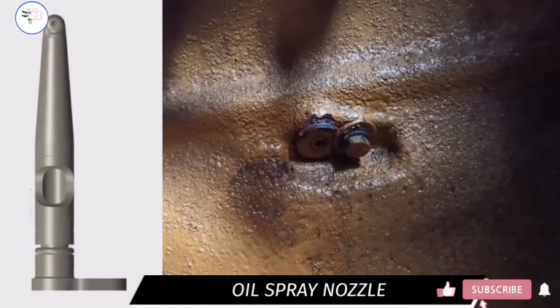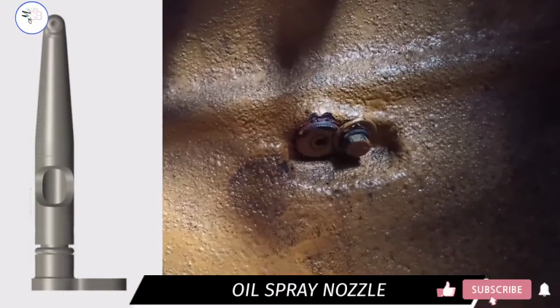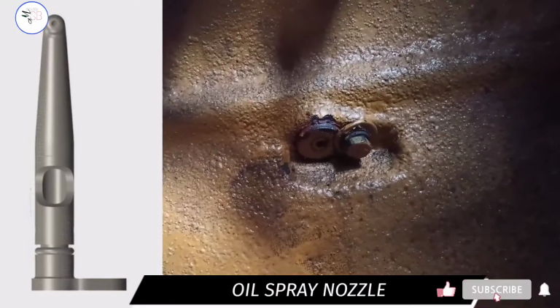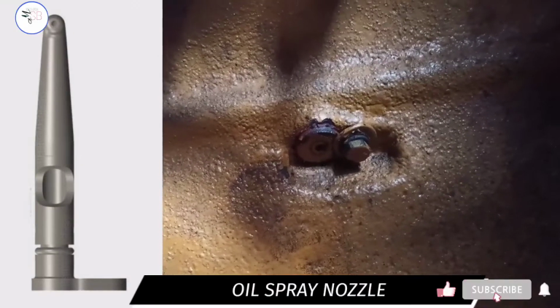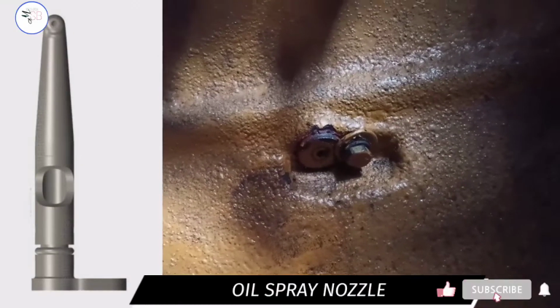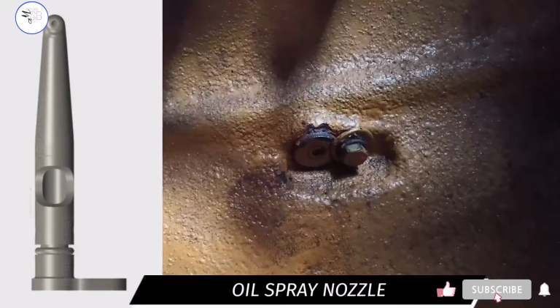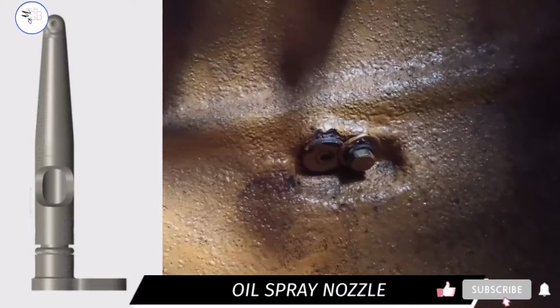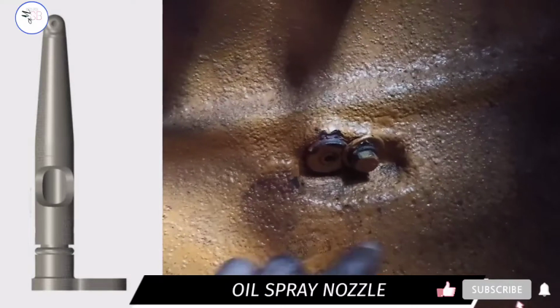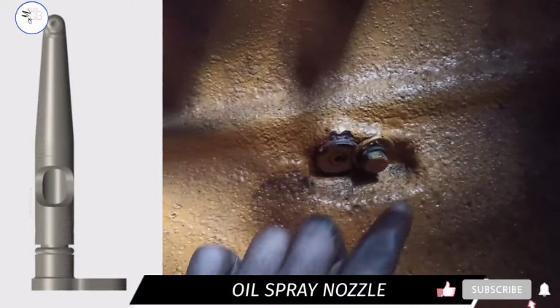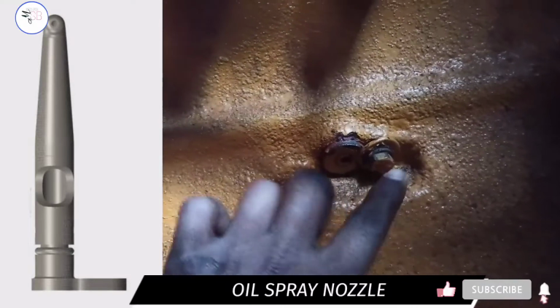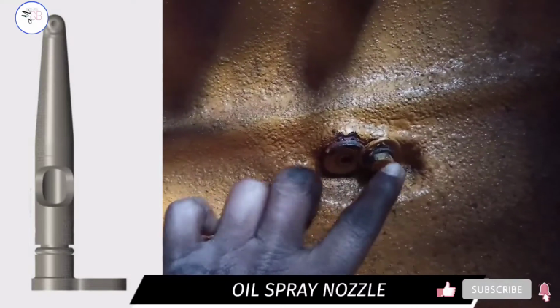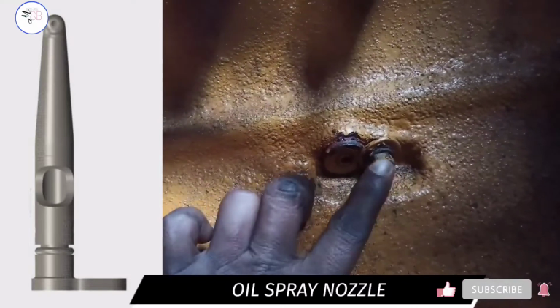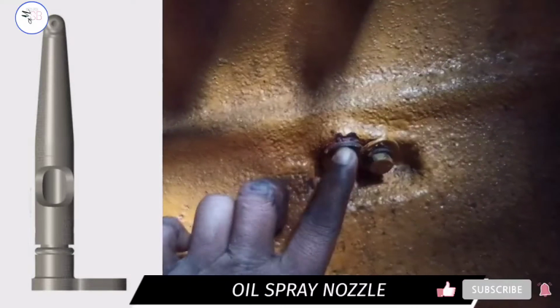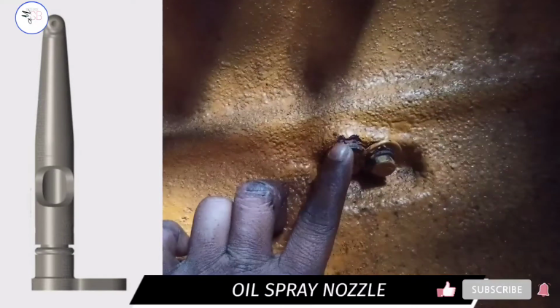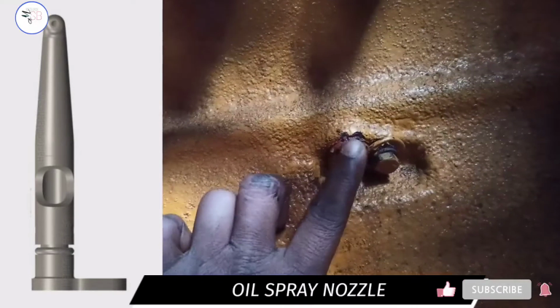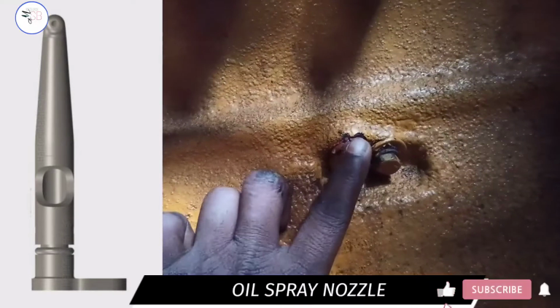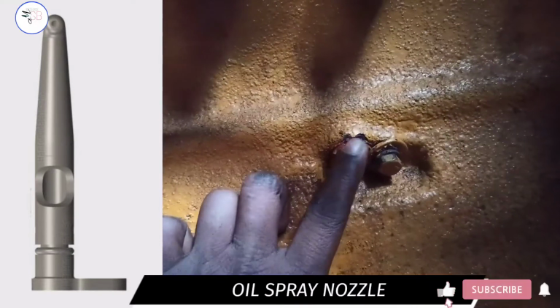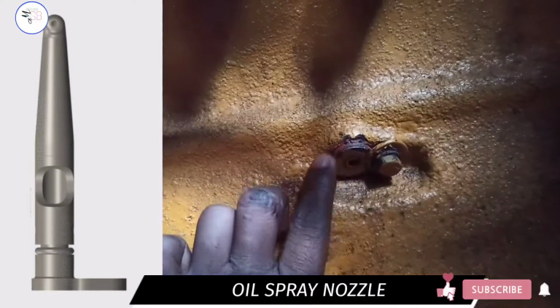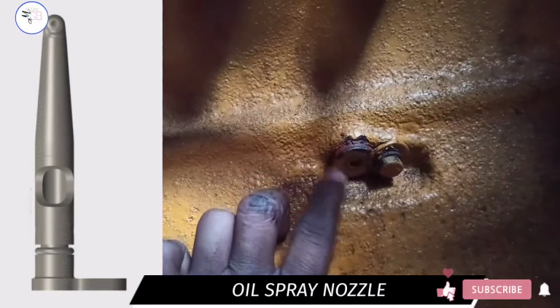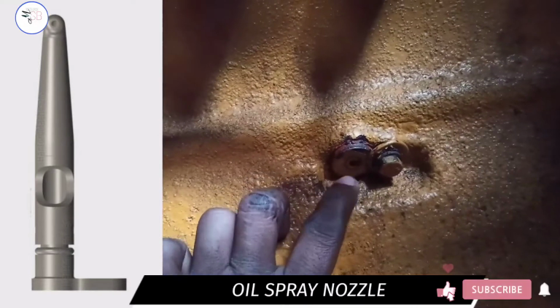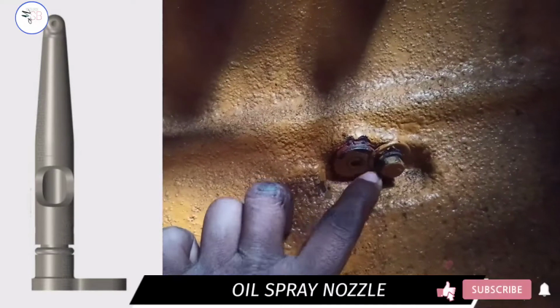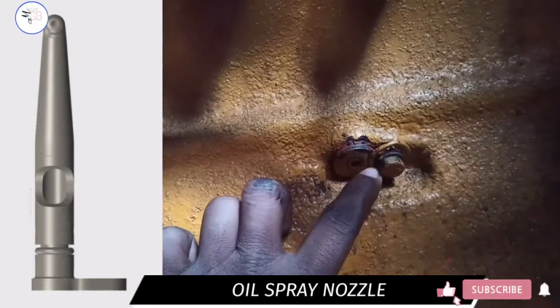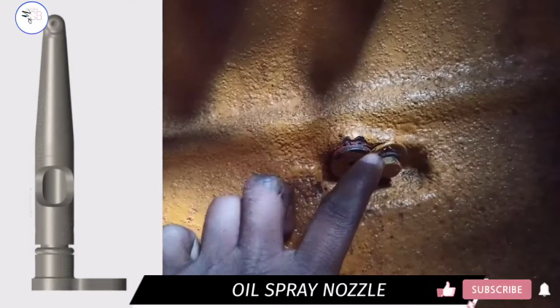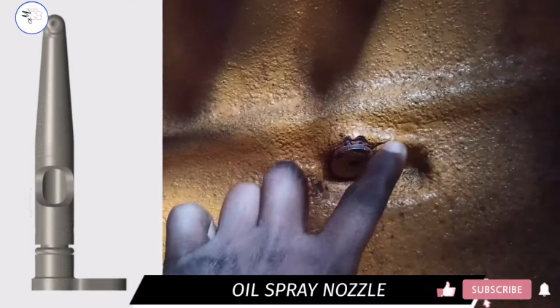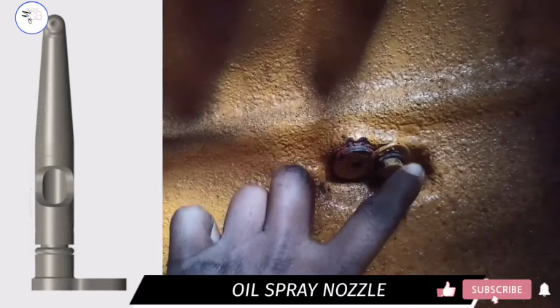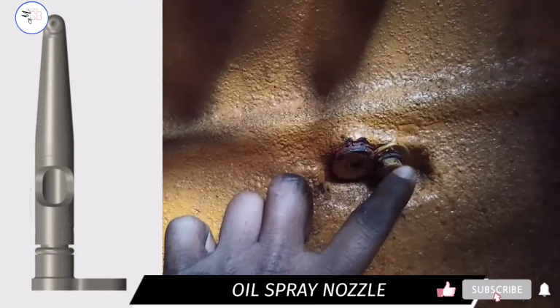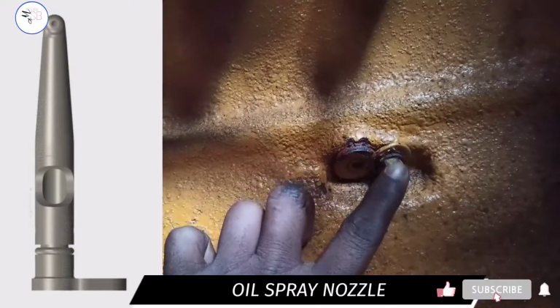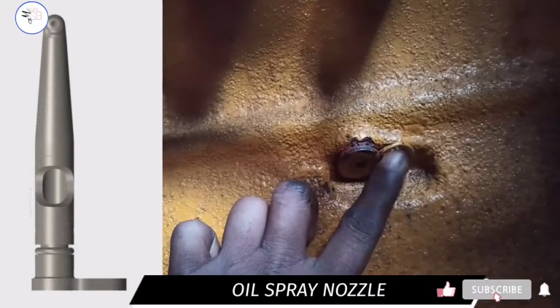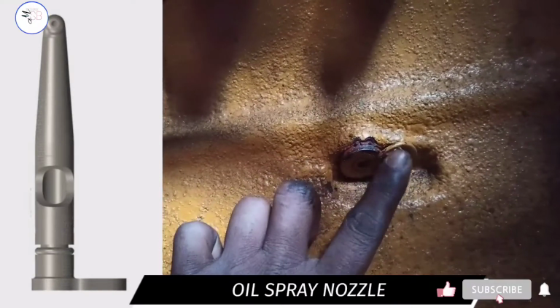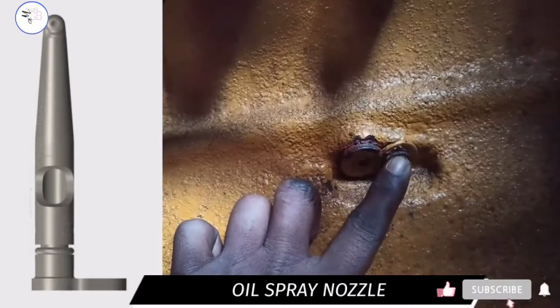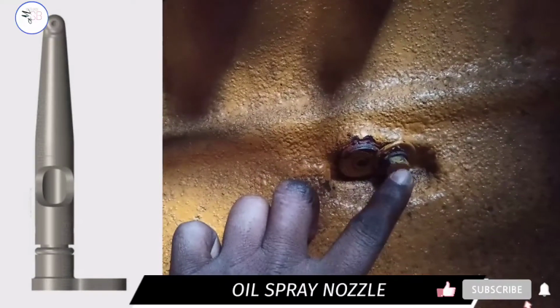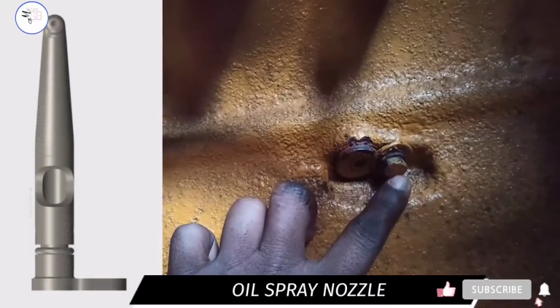These are oil spray nozzles. They are used to spray oil over the piston so that the piston cools.